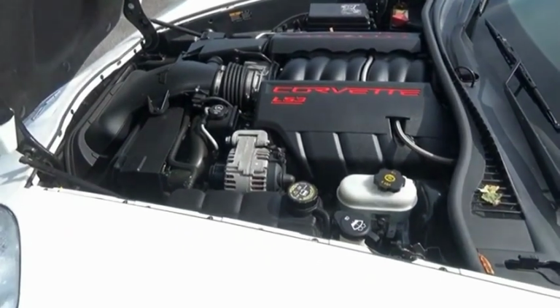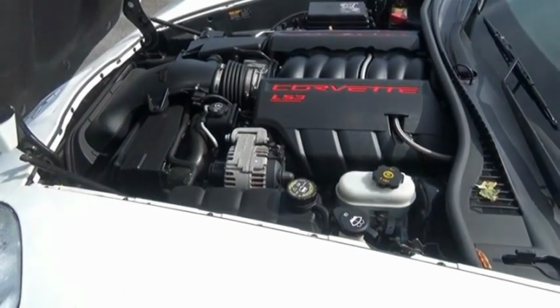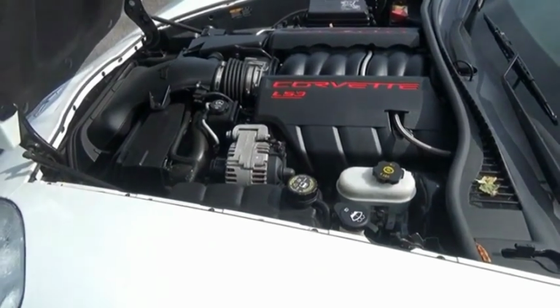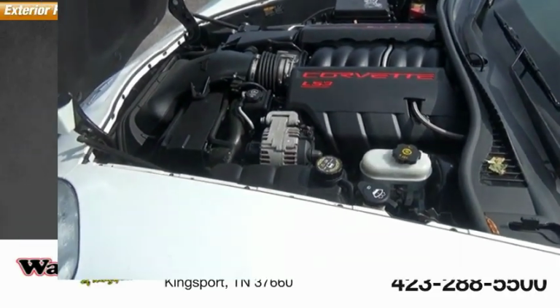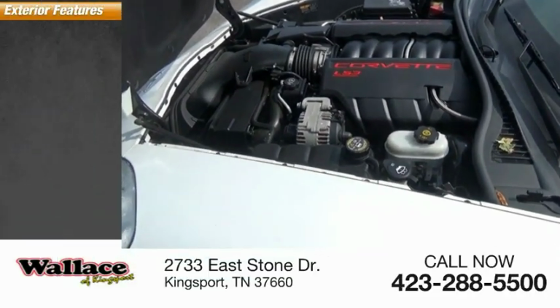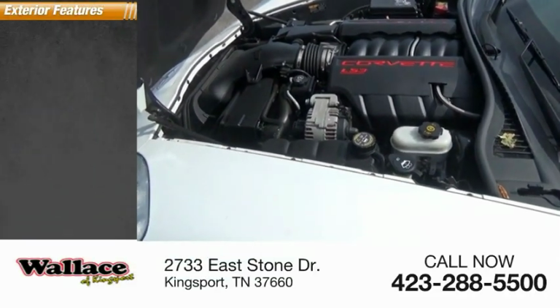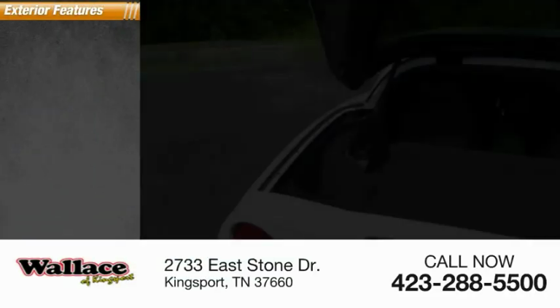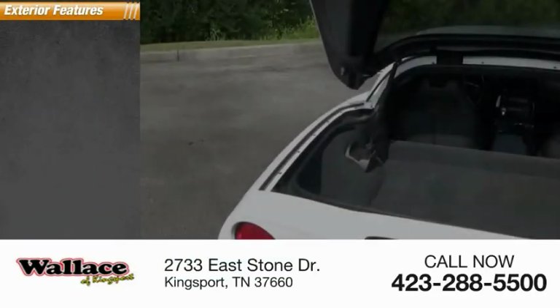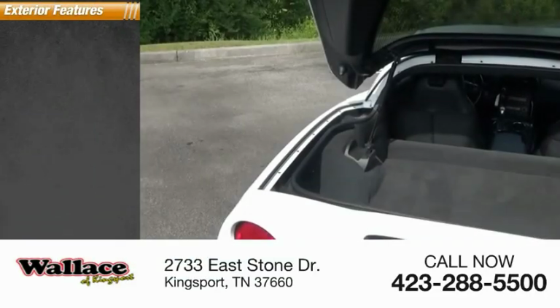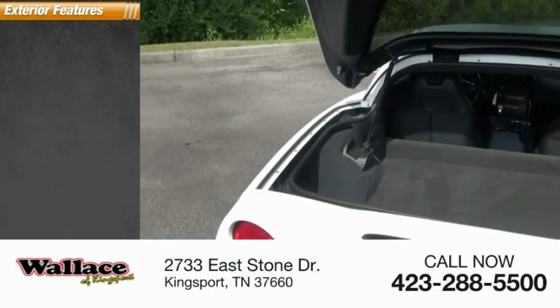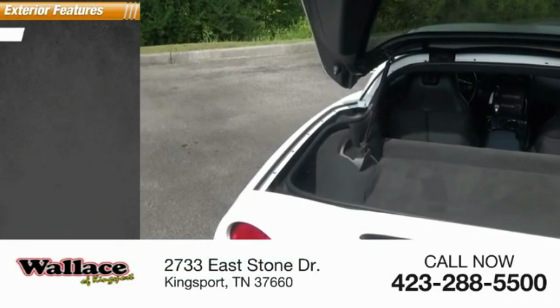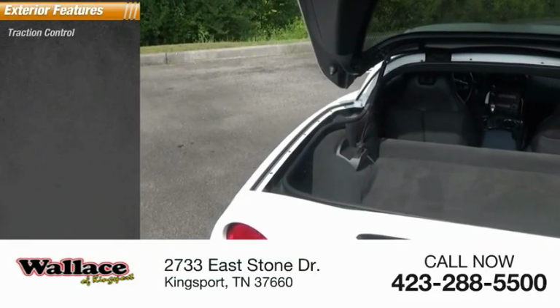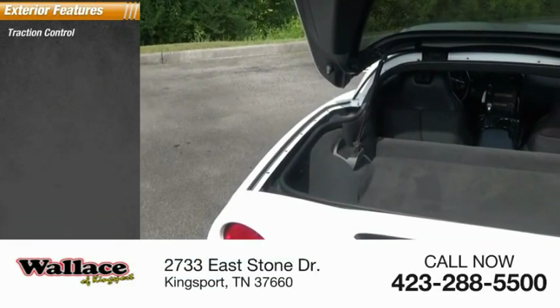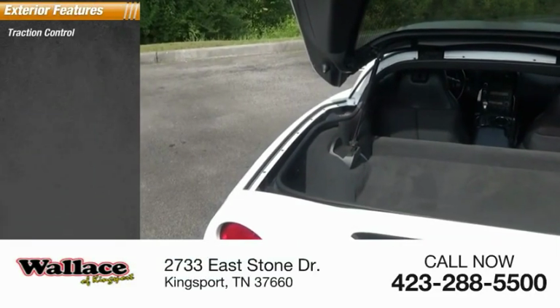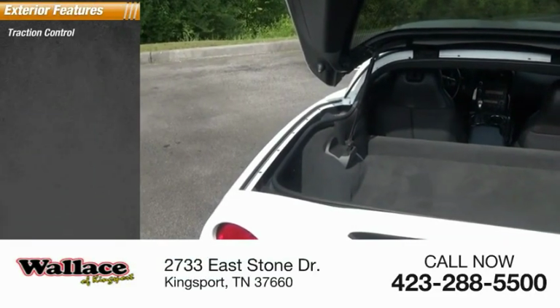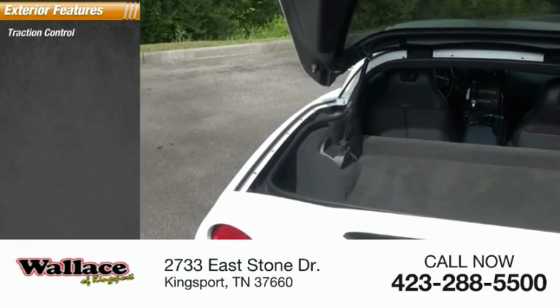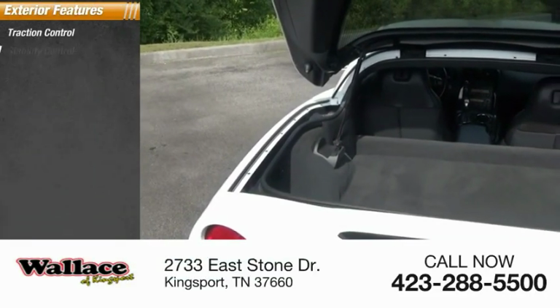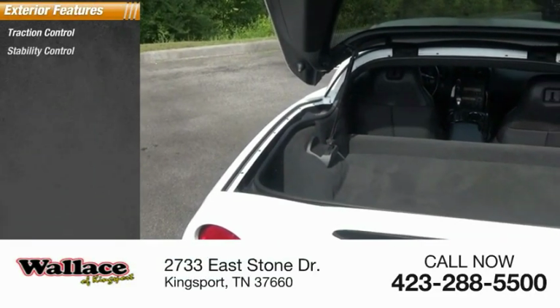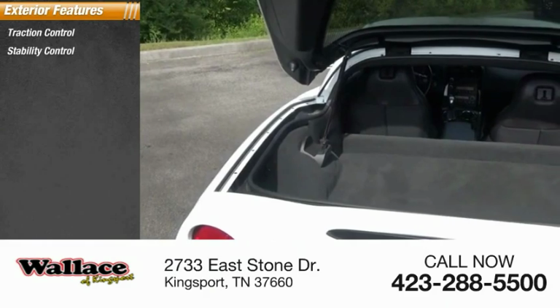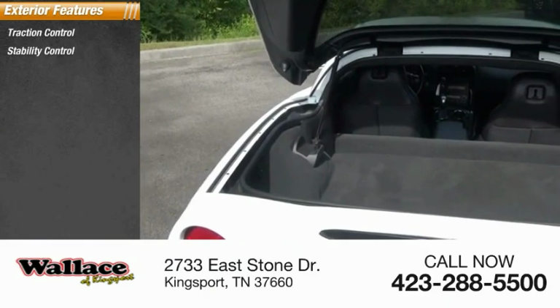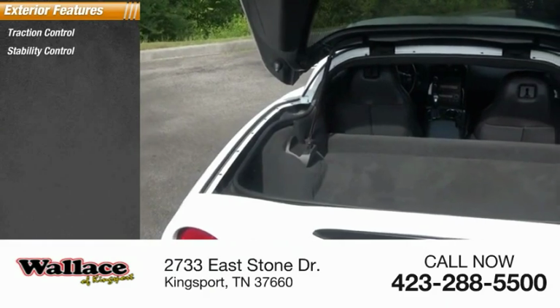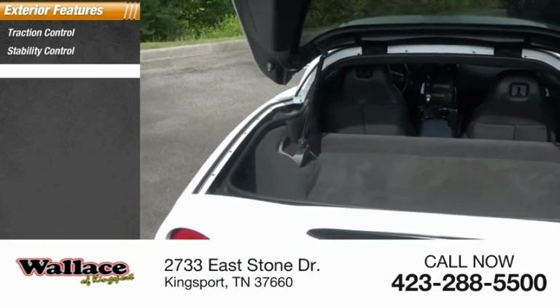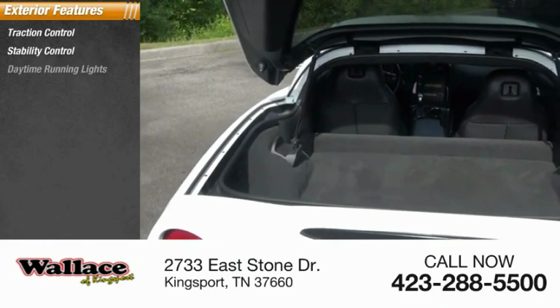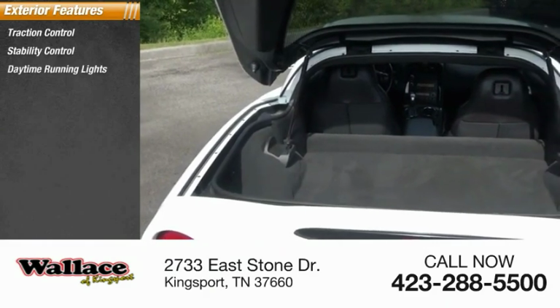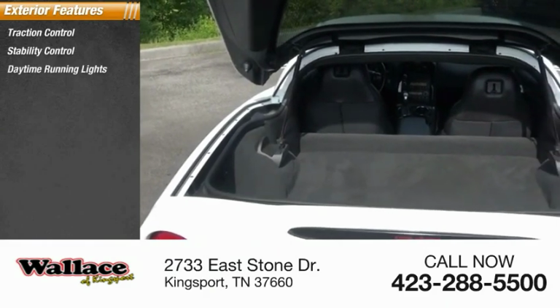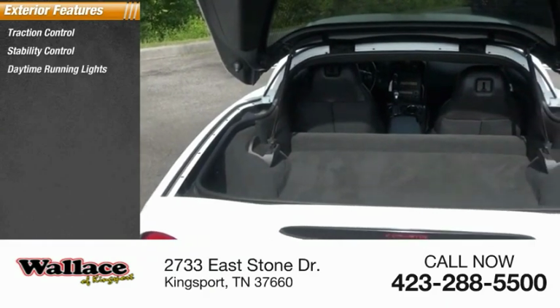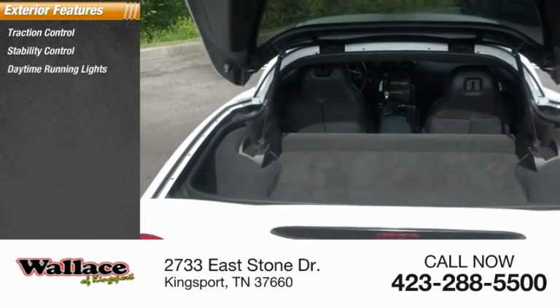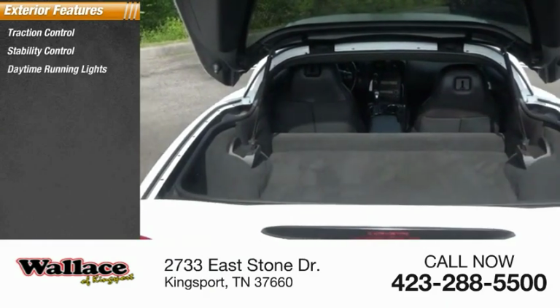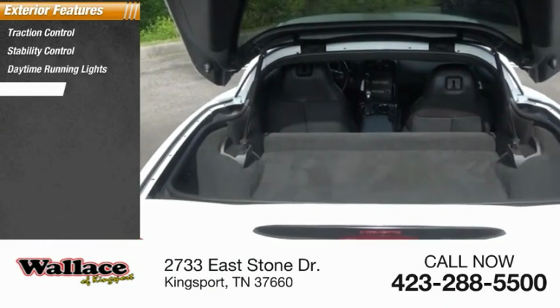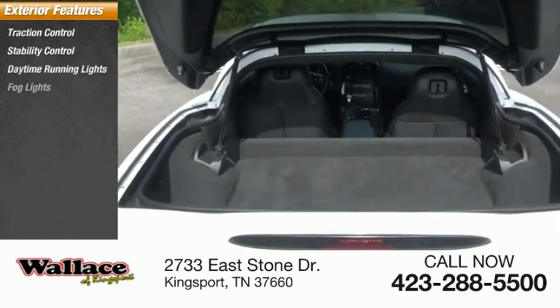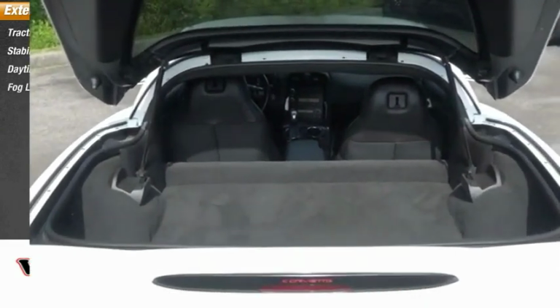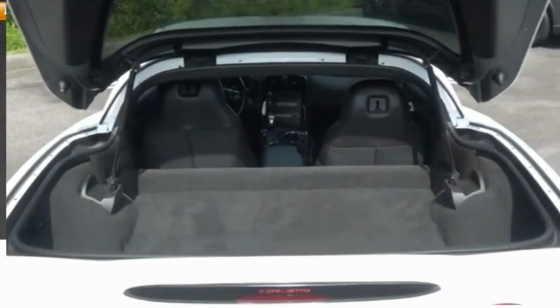Here are some of this vehicle's great options: traction control, stability control, daytime running lights, baud lights.